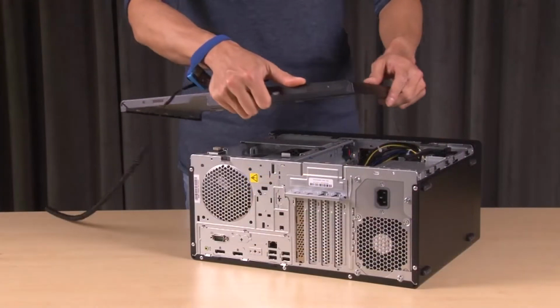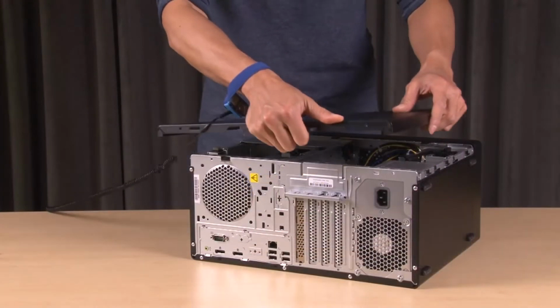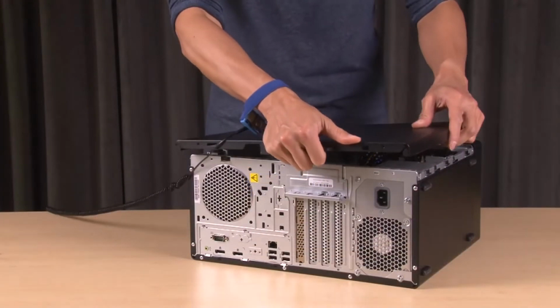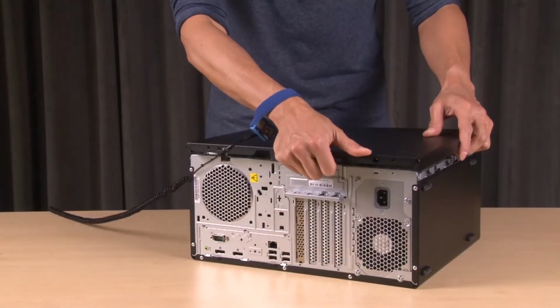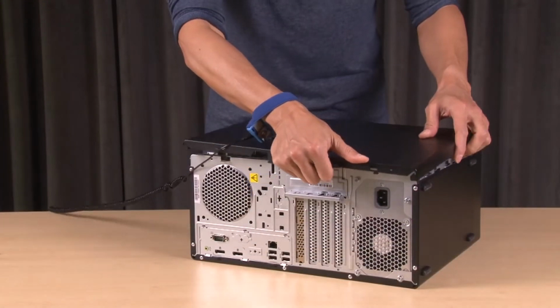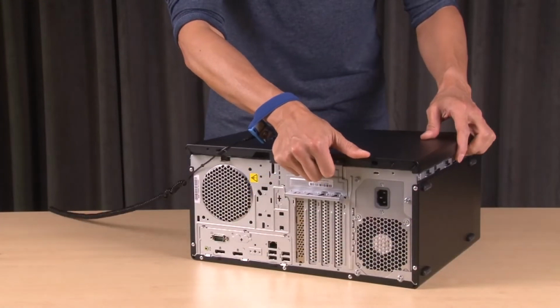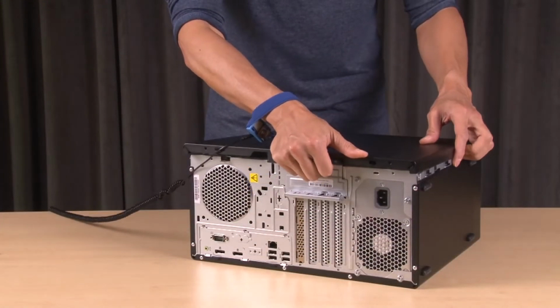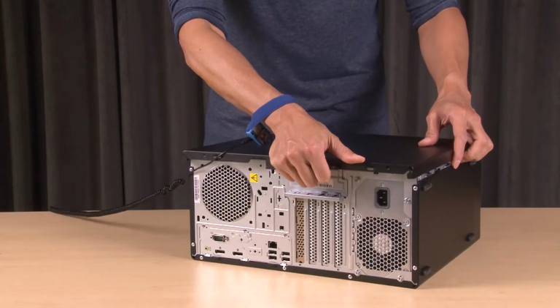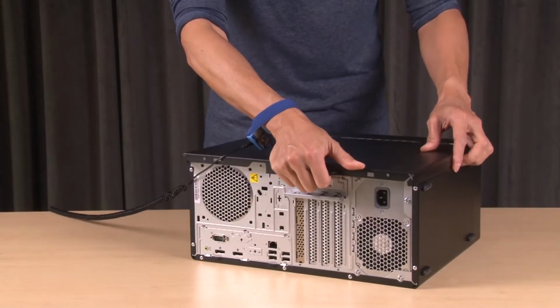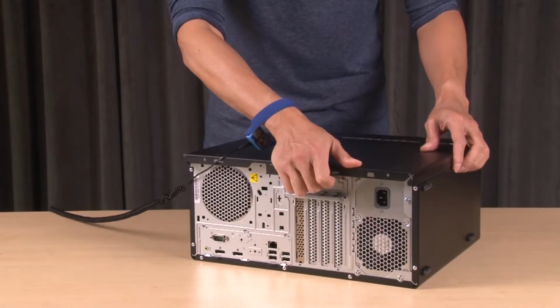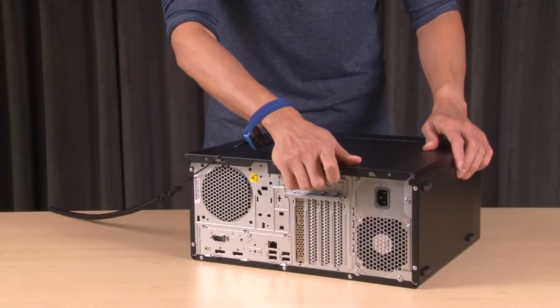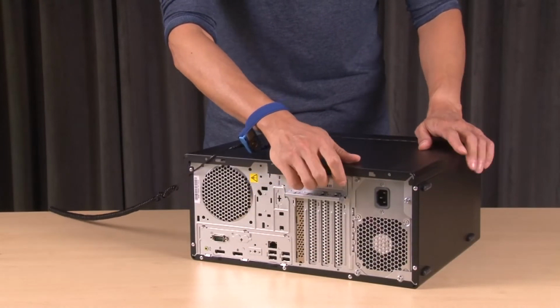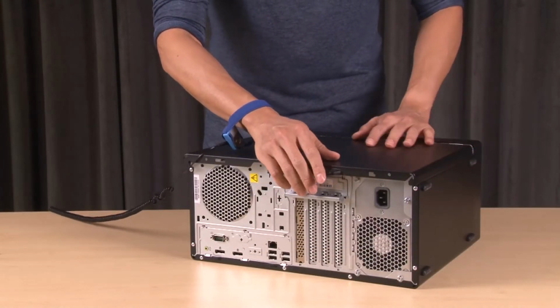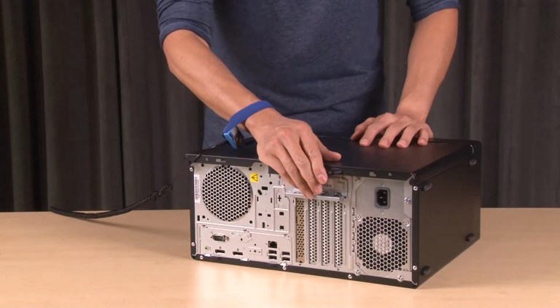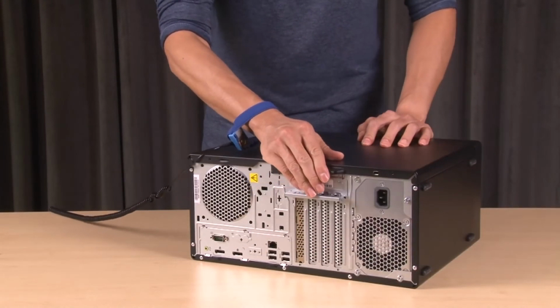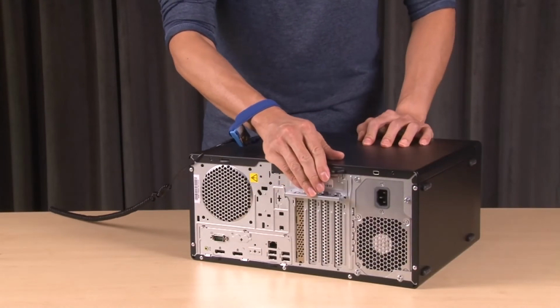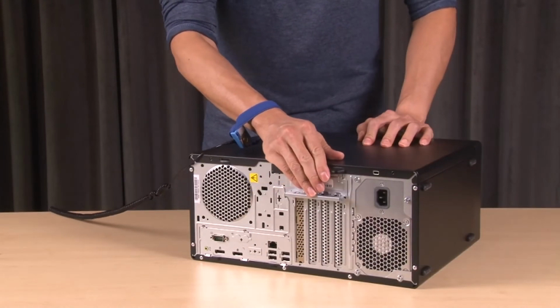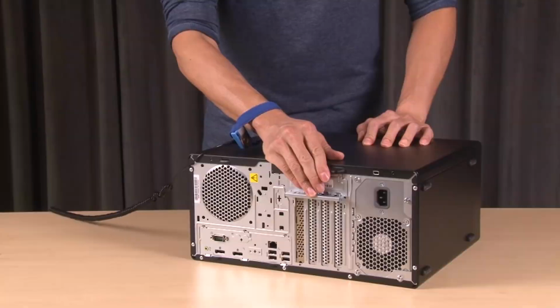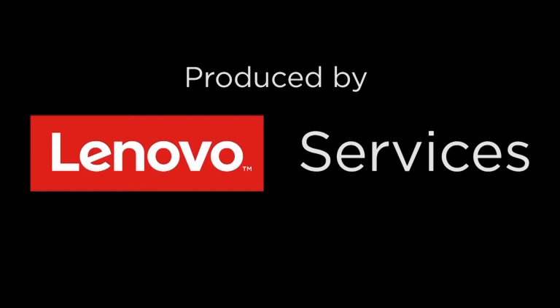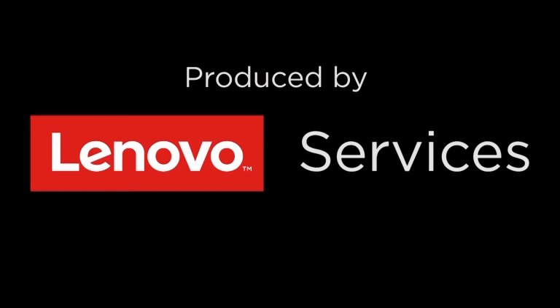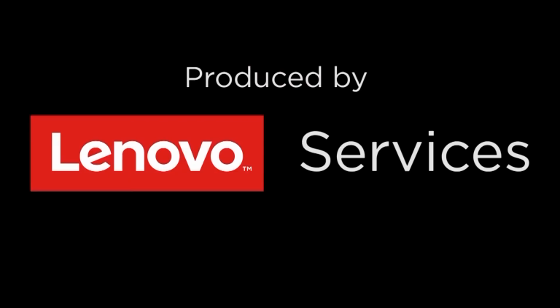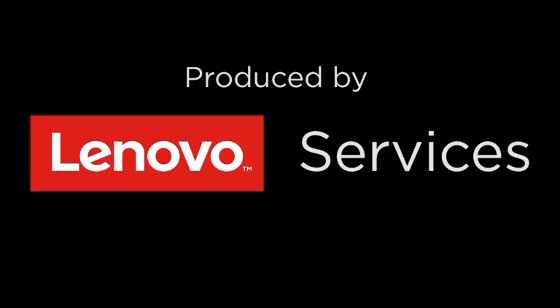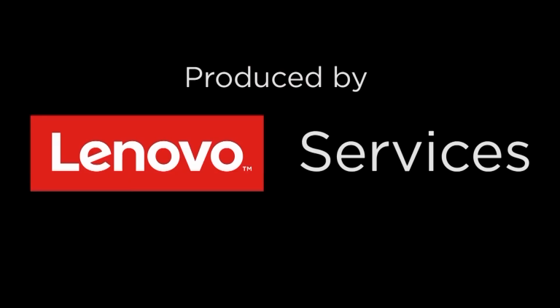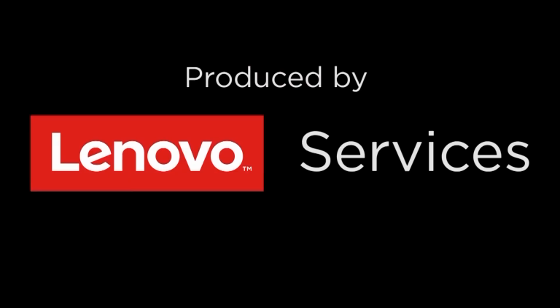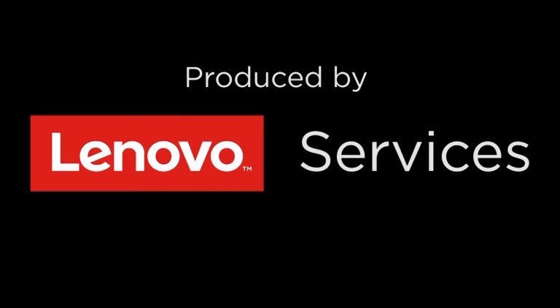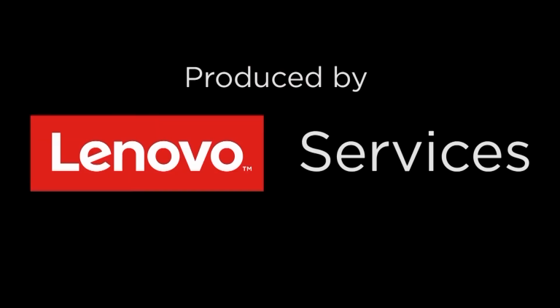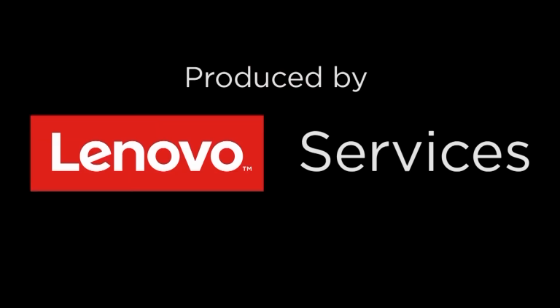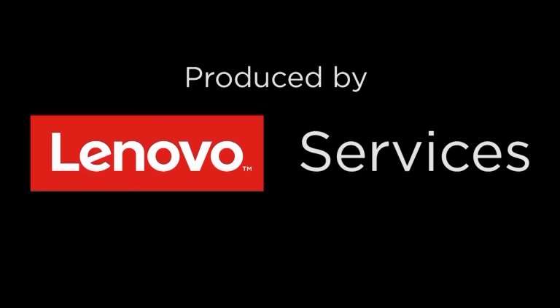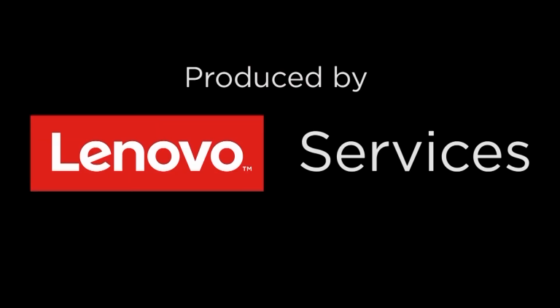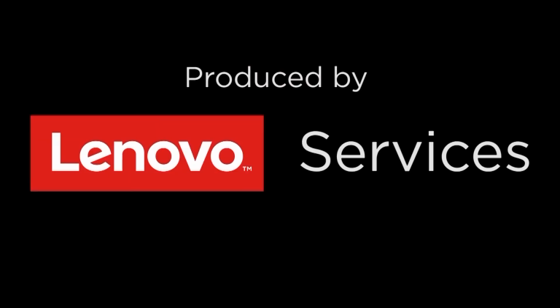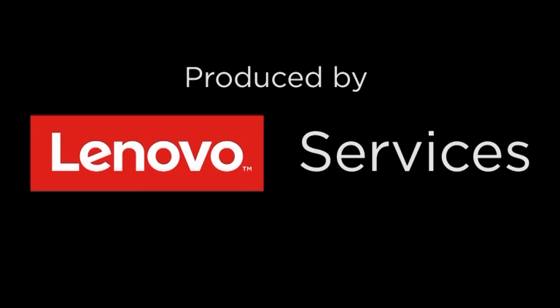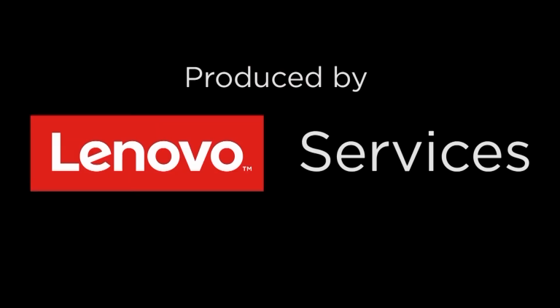Install the server cover. Connect the cables to the drive.